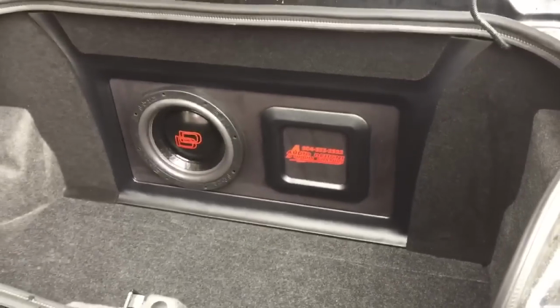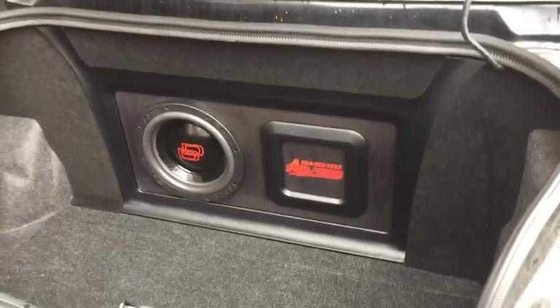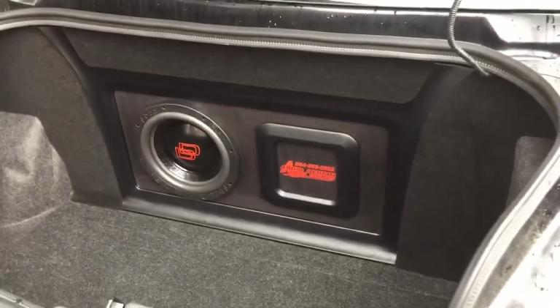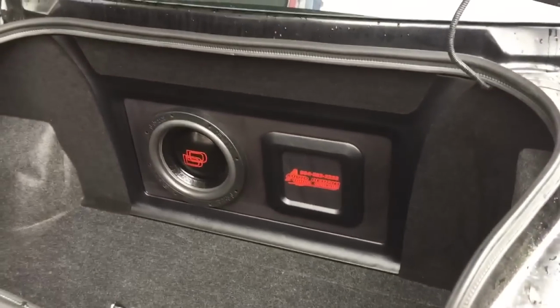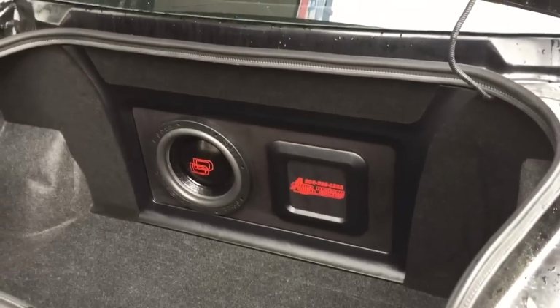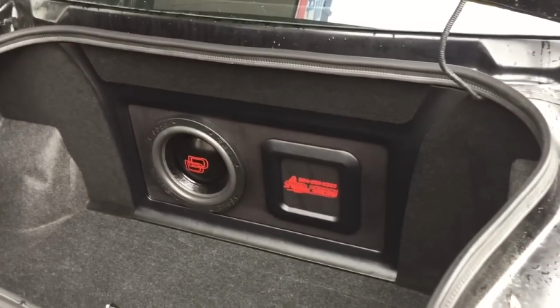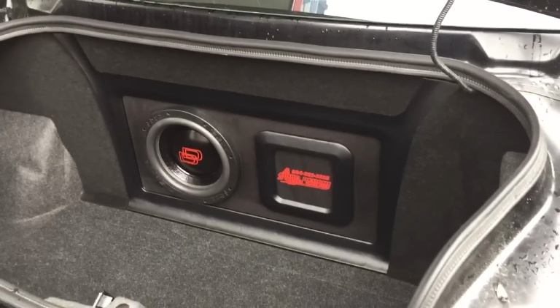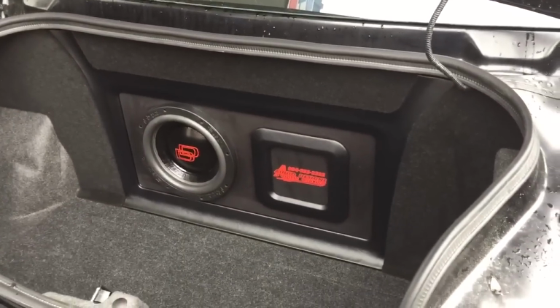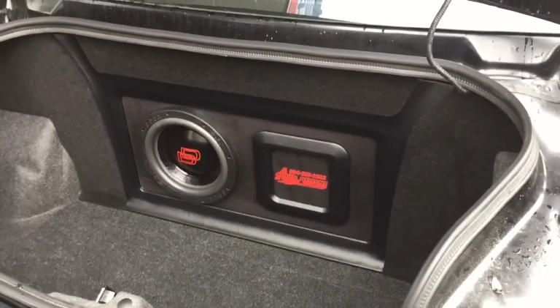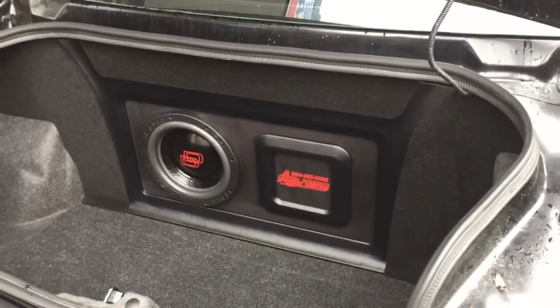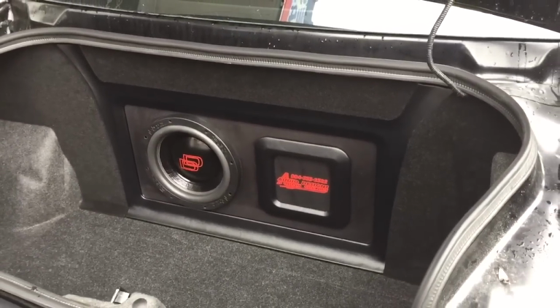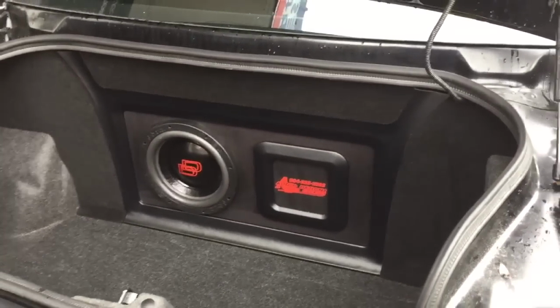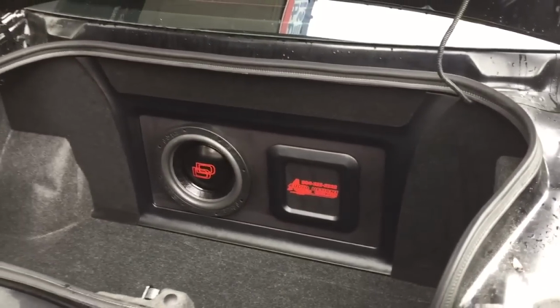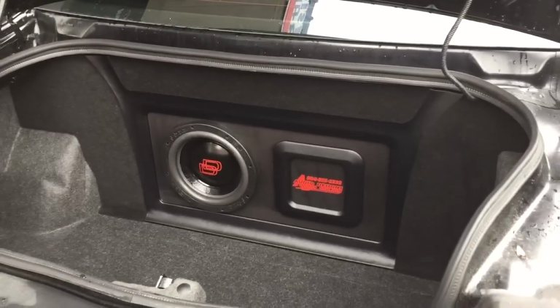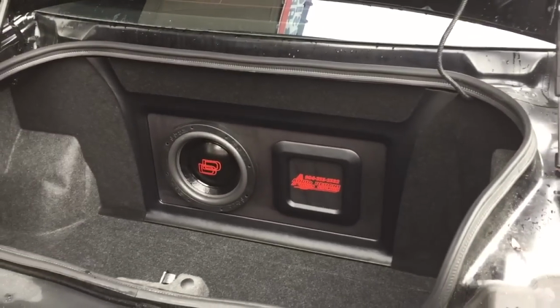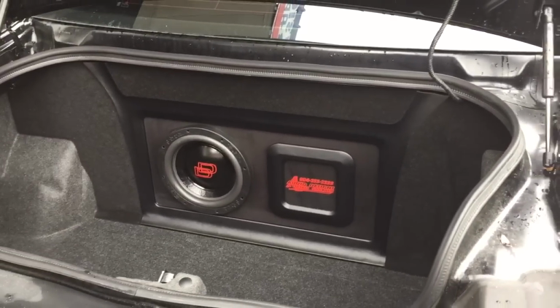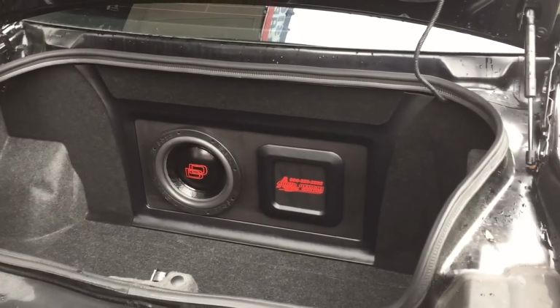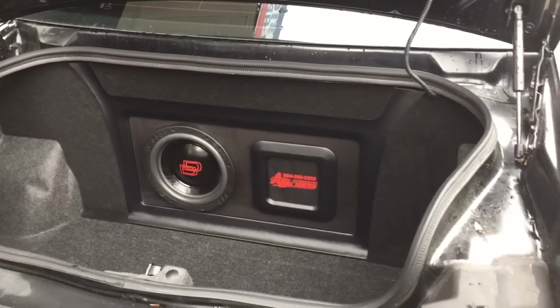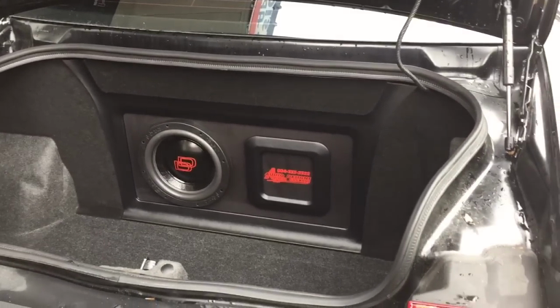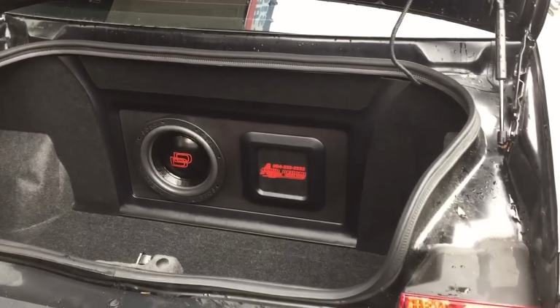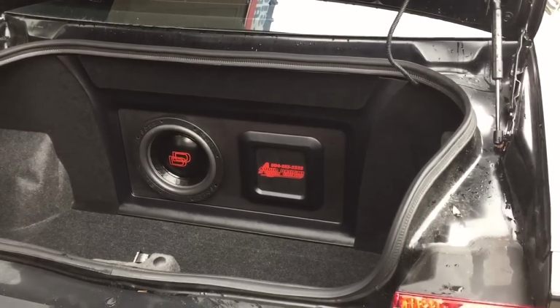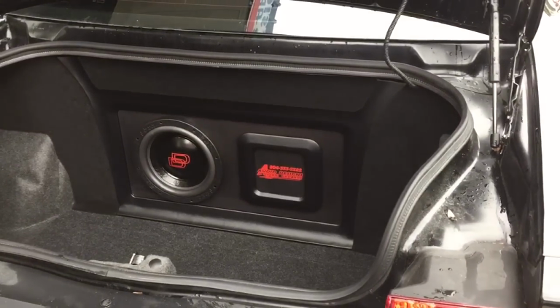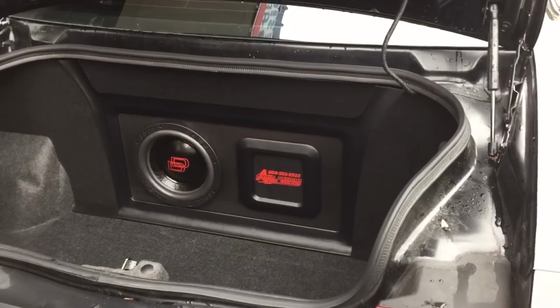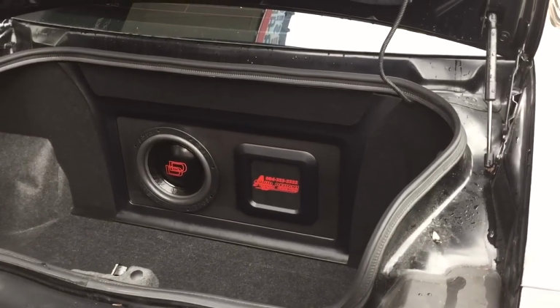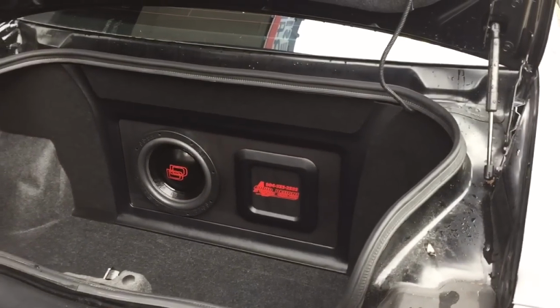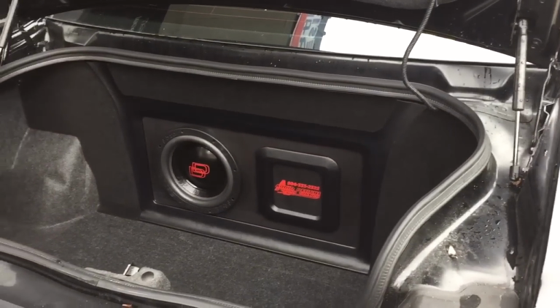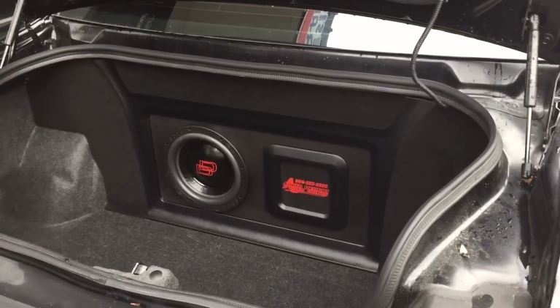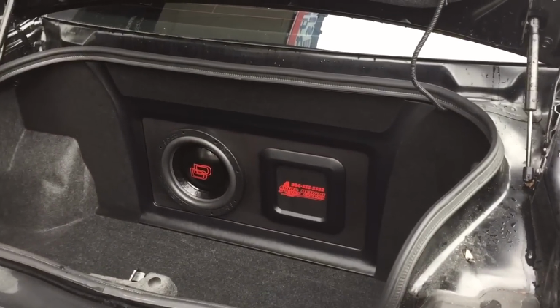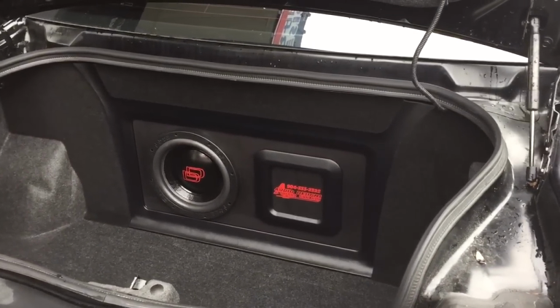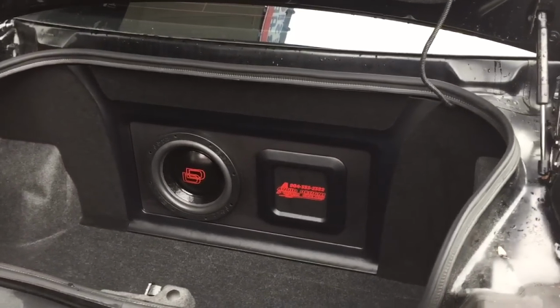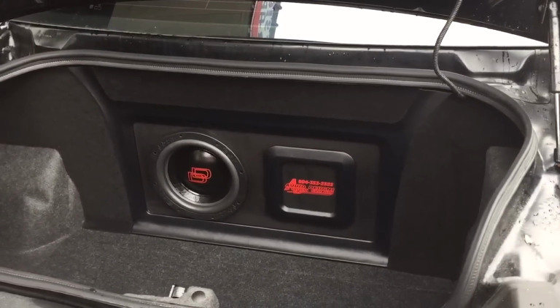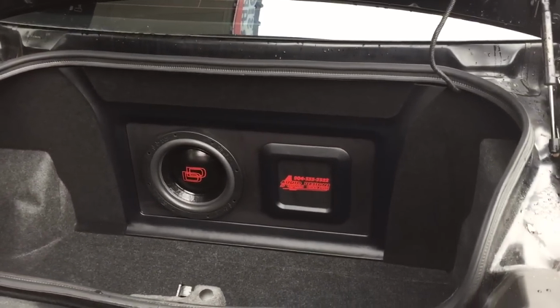The port's on the side of the box, ported out to the side. And the Tesla amp's on the back of the box.